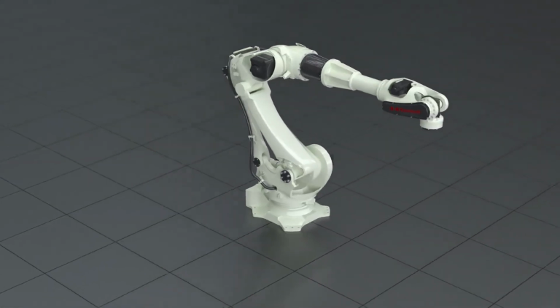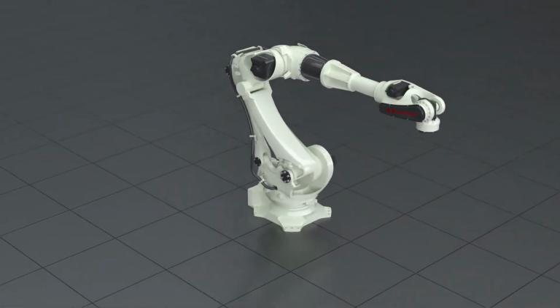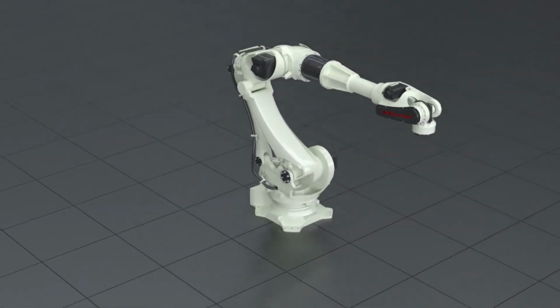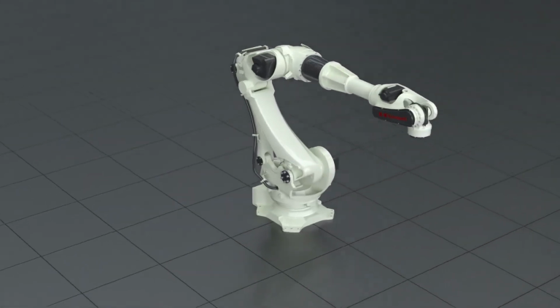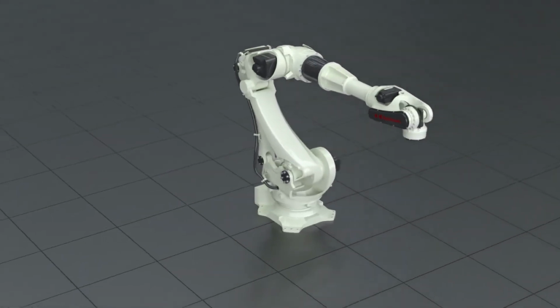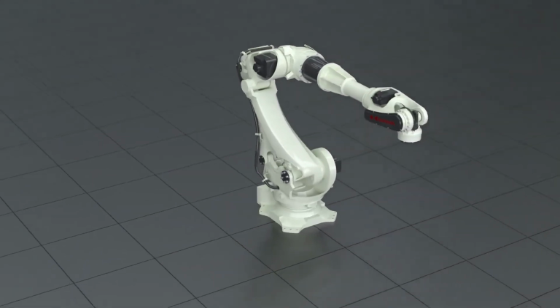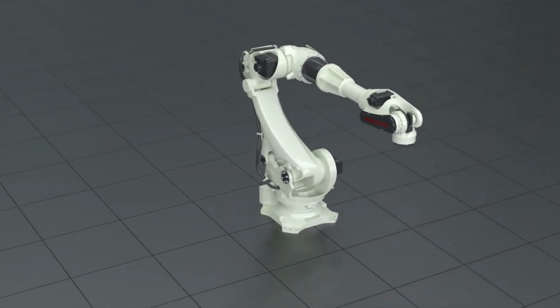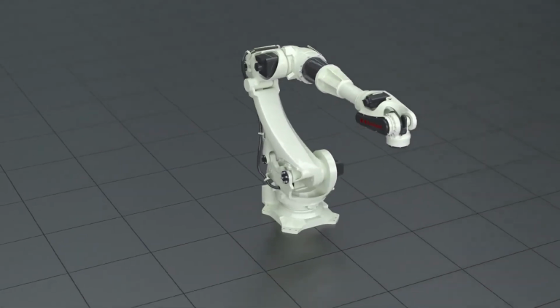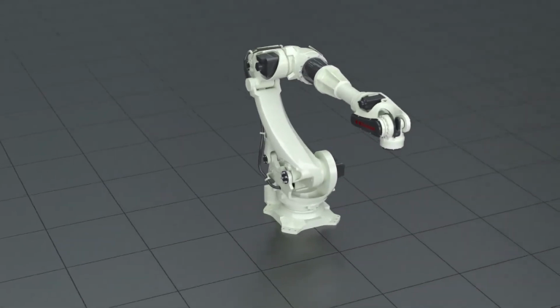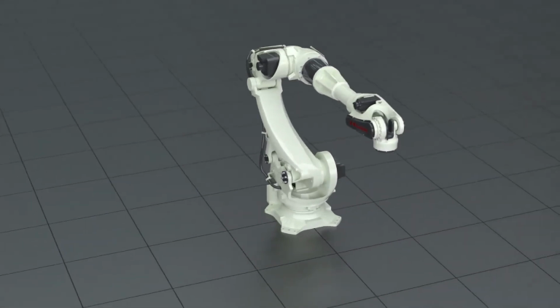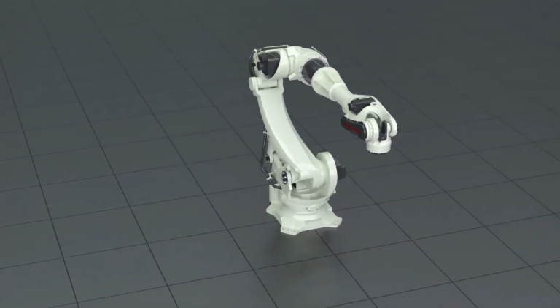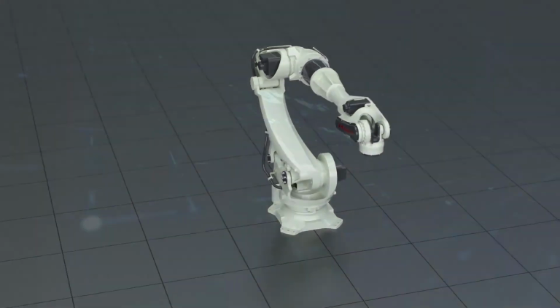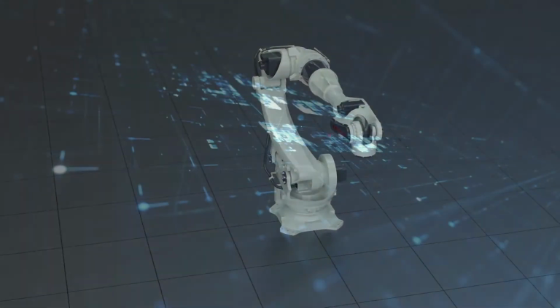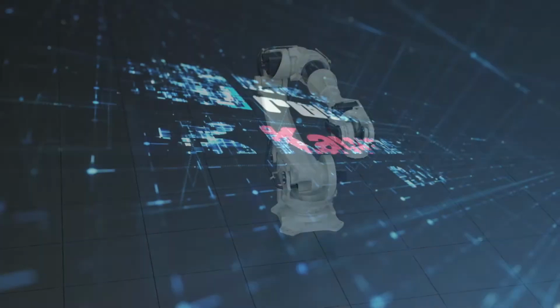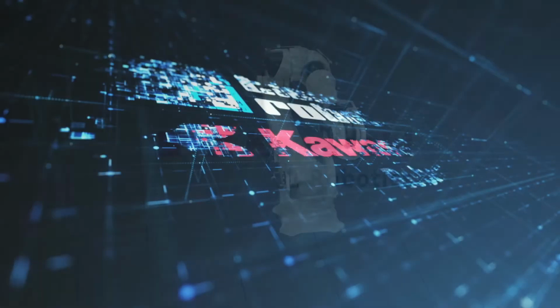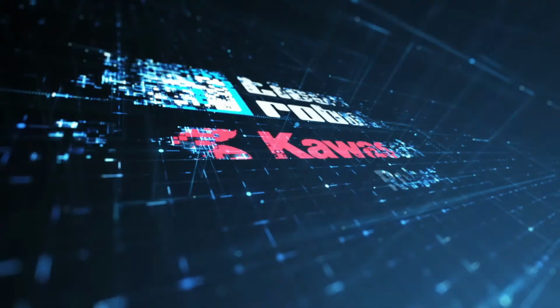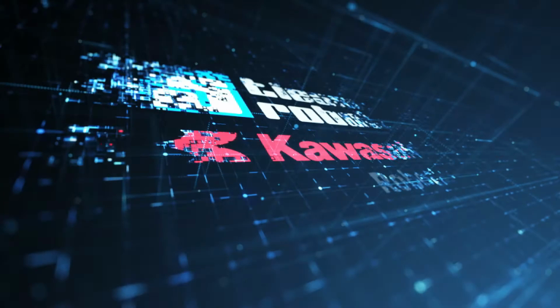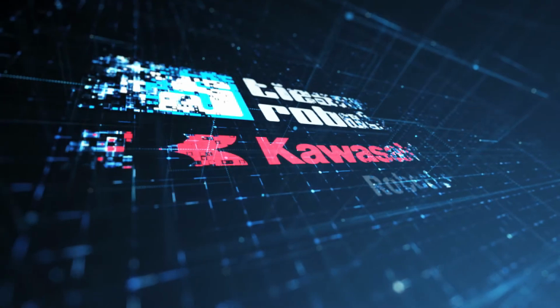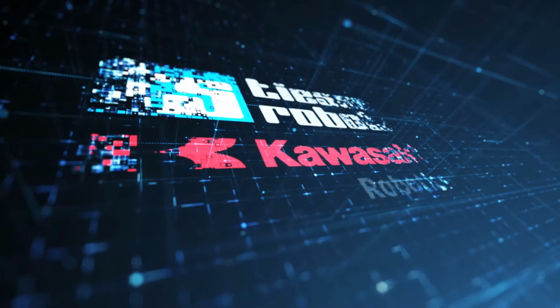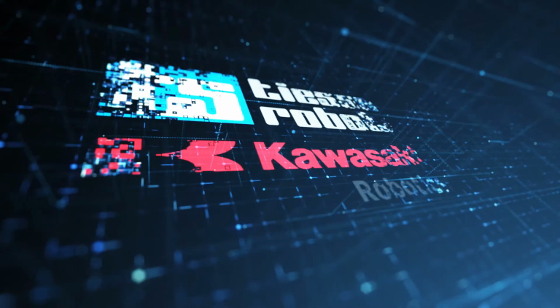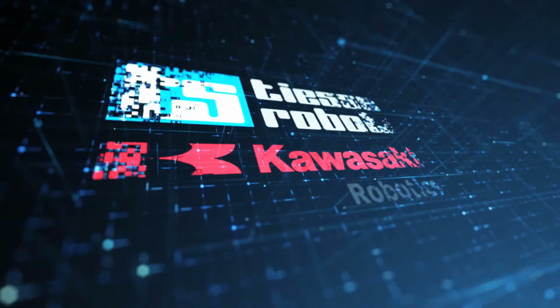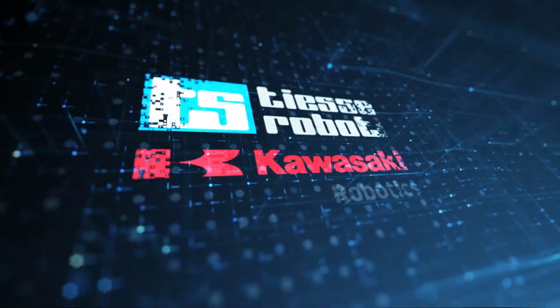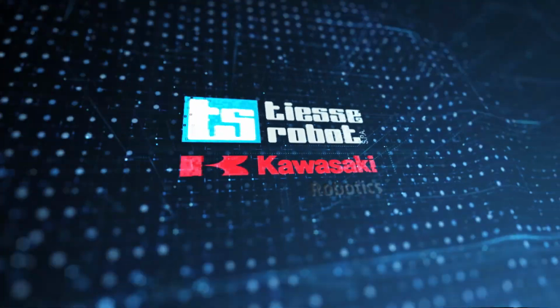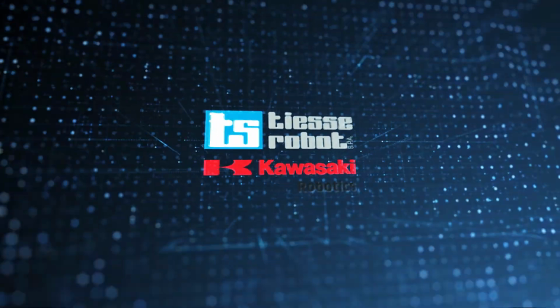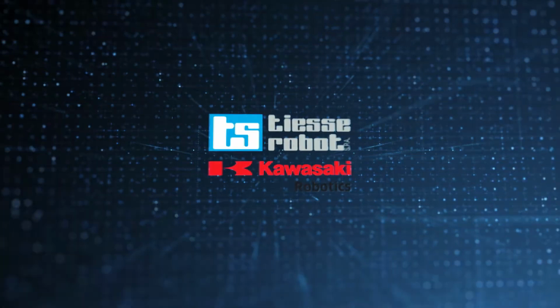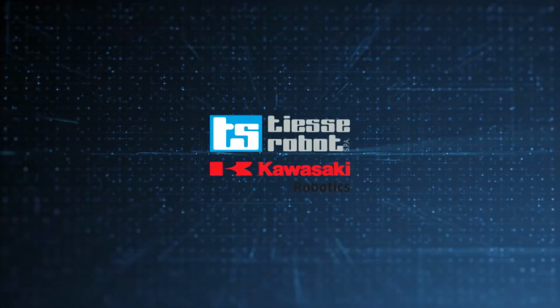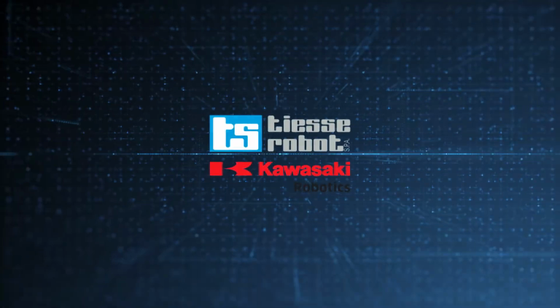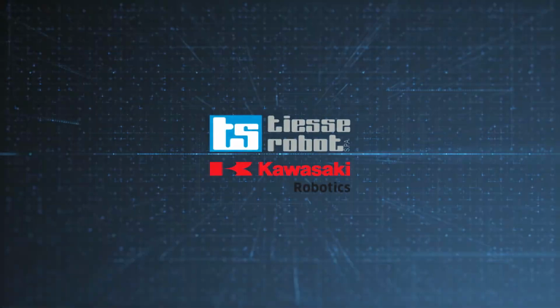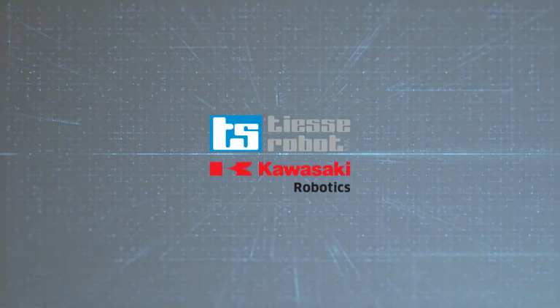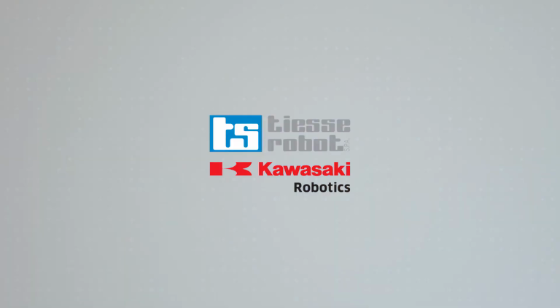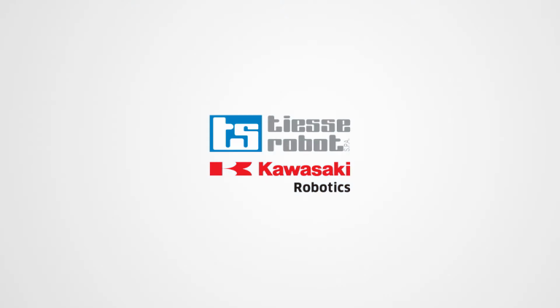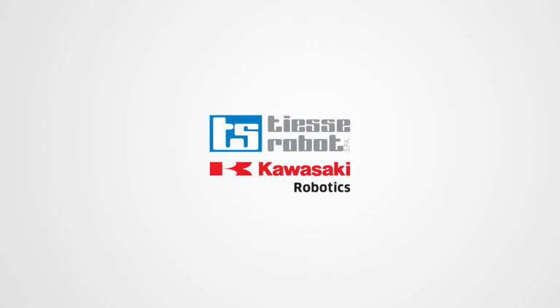The BX200X. Explore the world of Kawasaki Robotics.